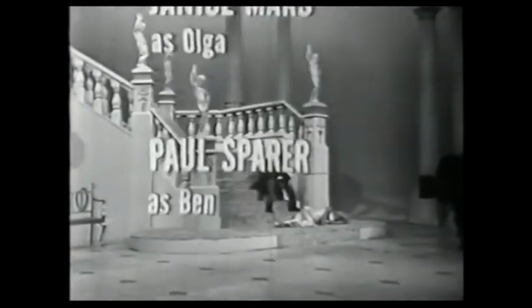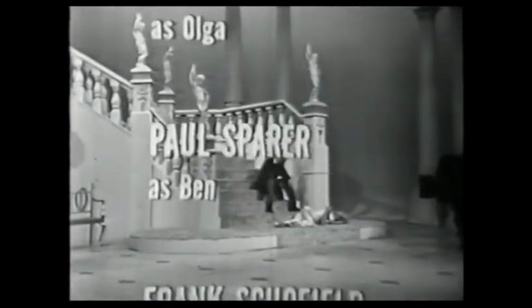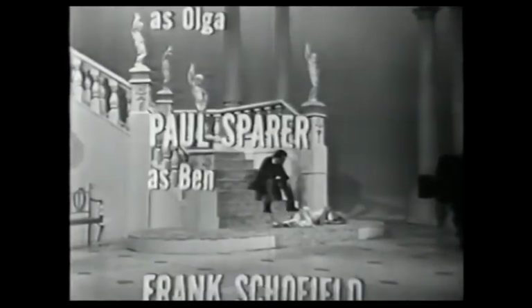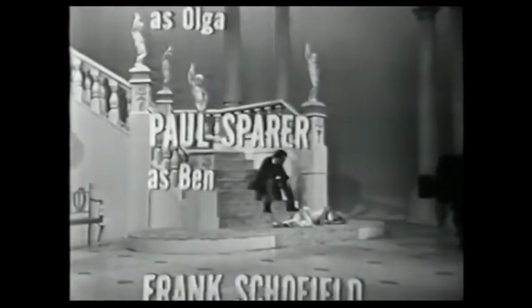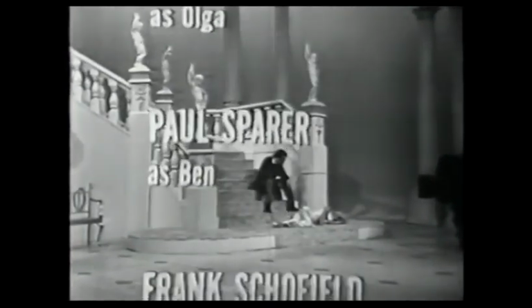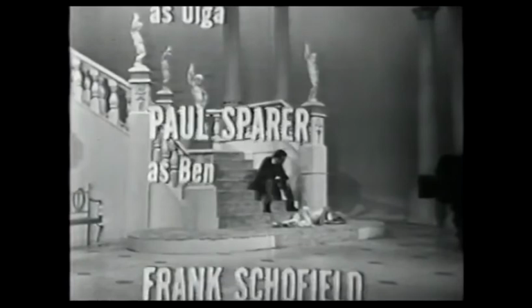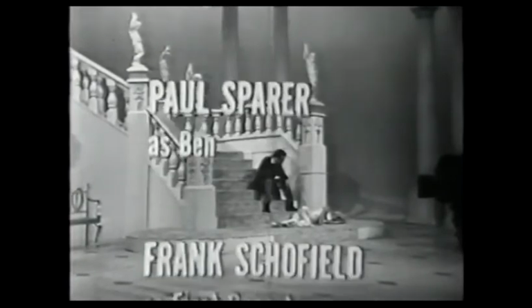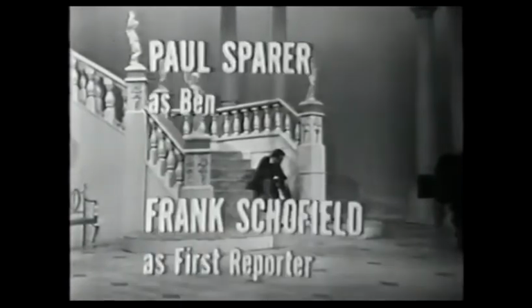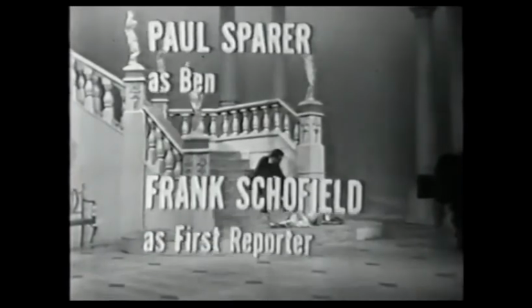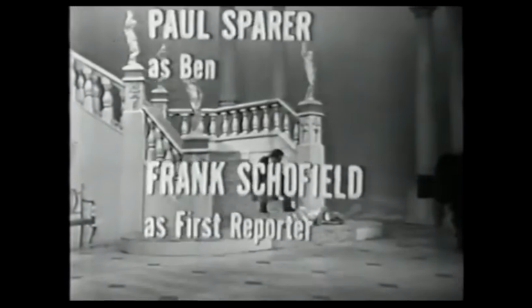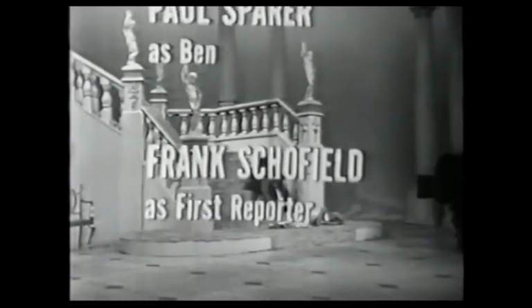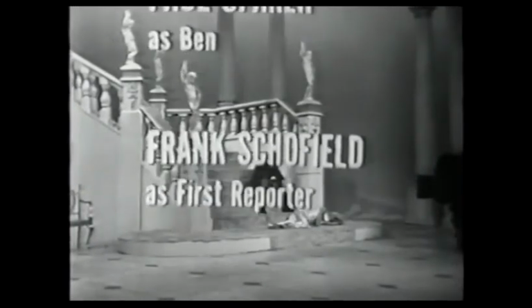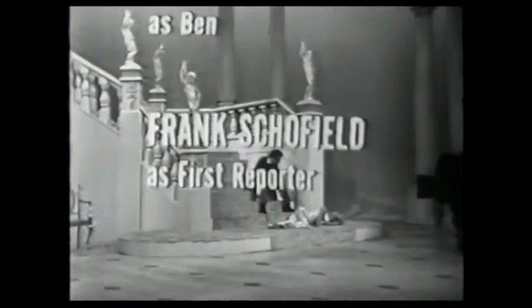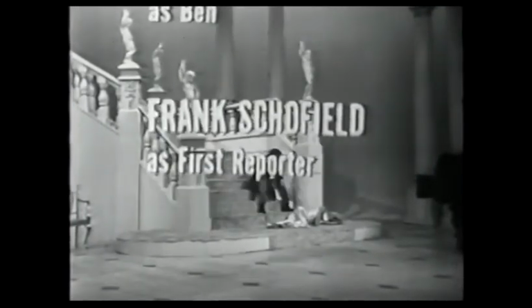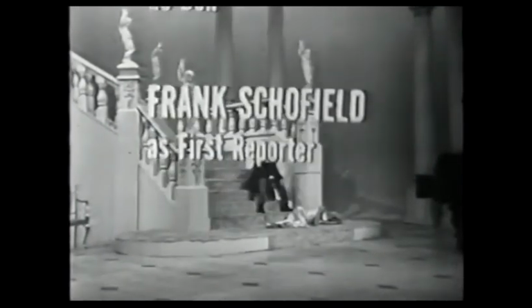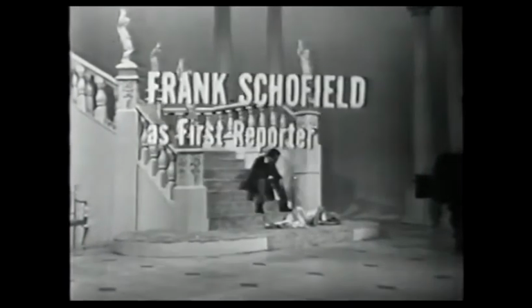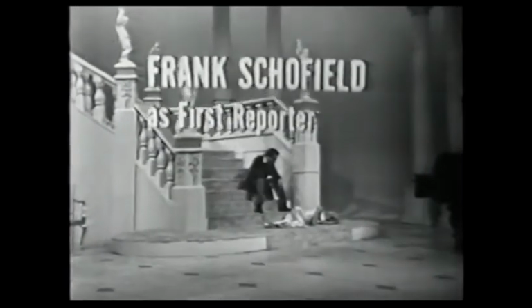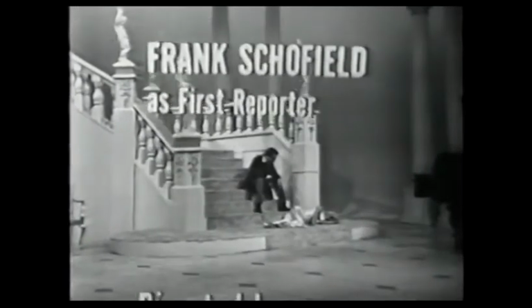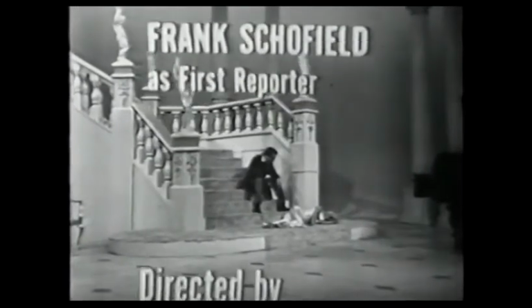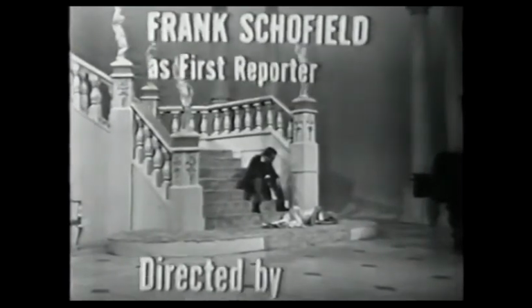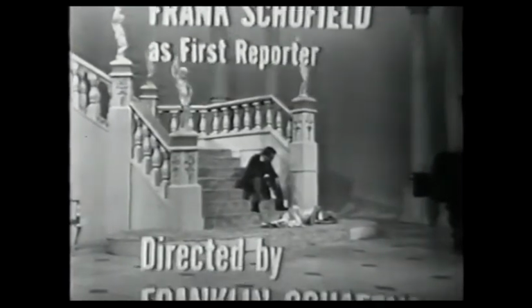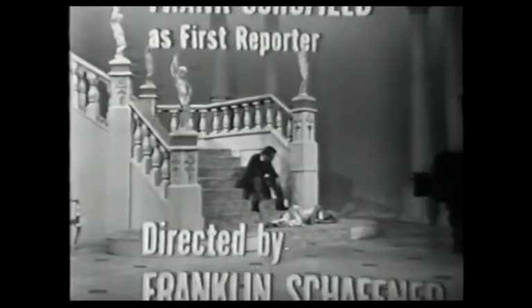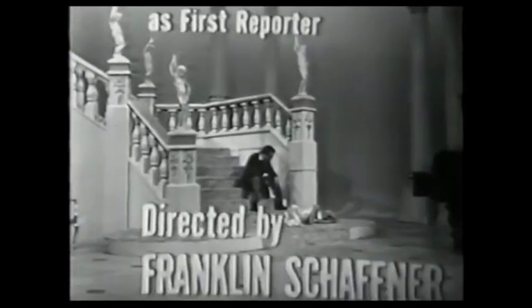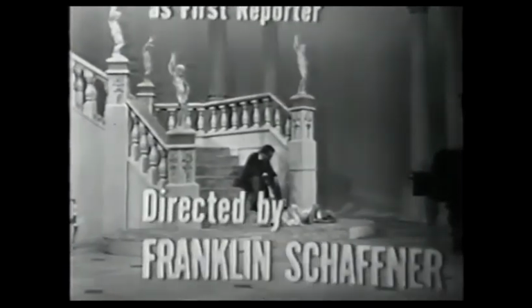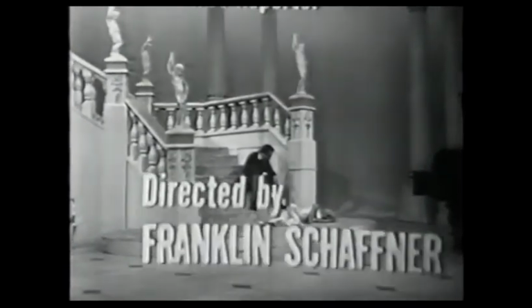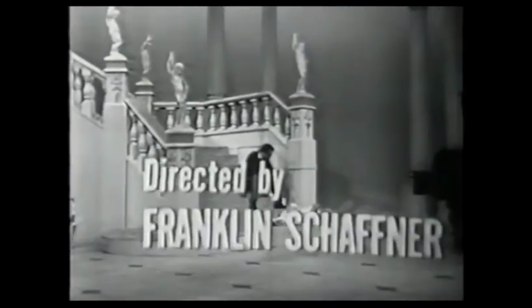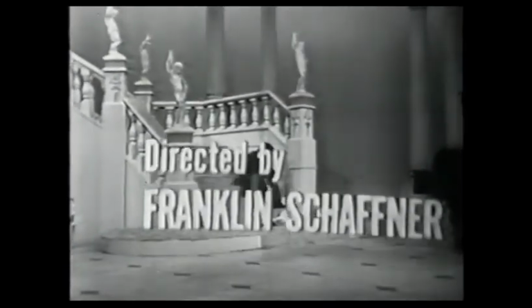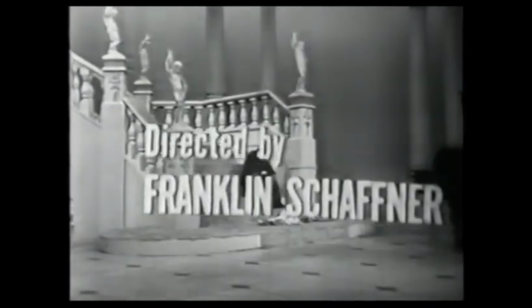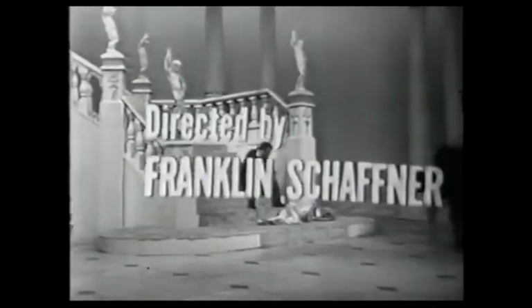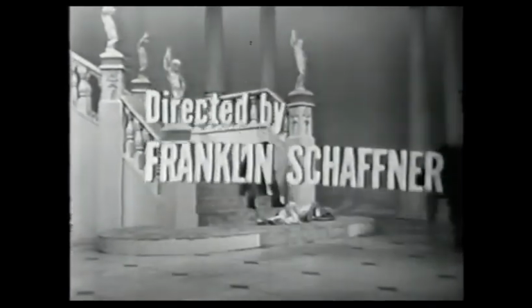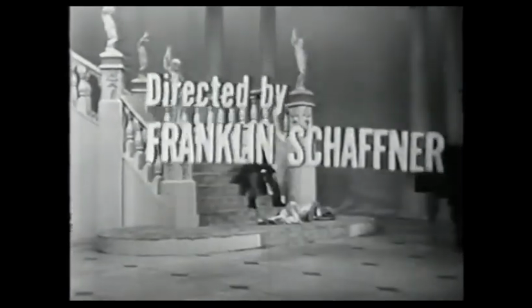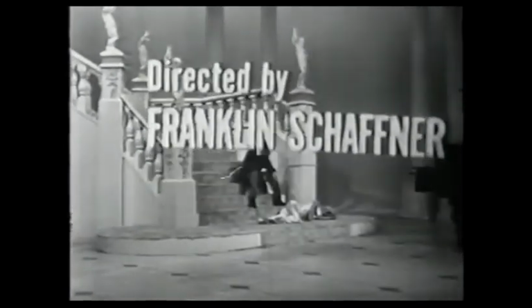Tuesday night at 9:30, 8:30 Central Time, in color, here on NBC.